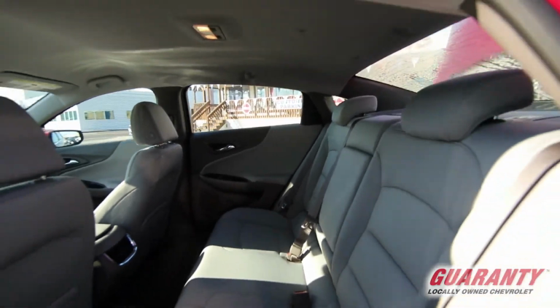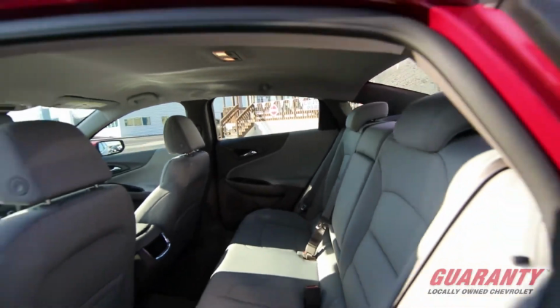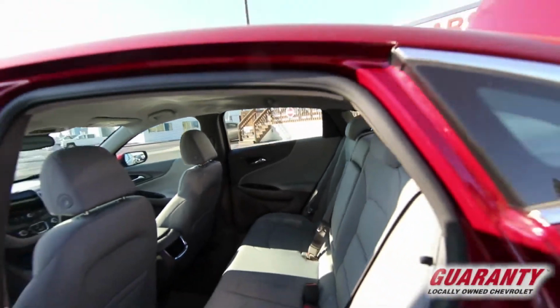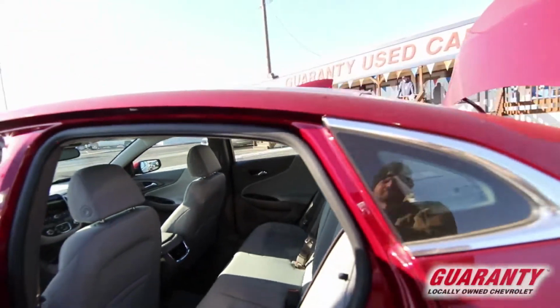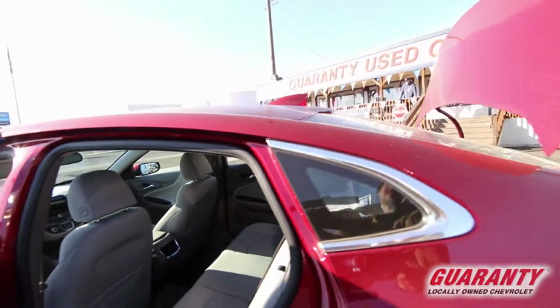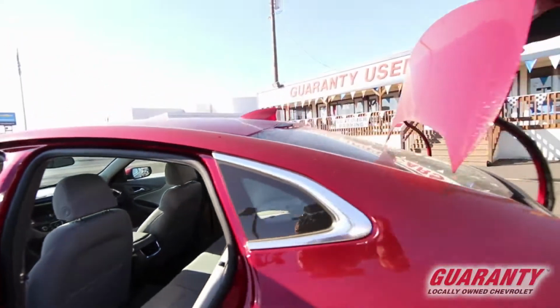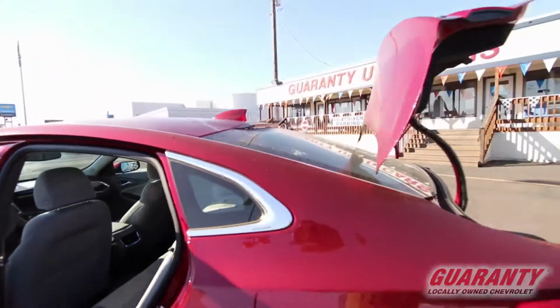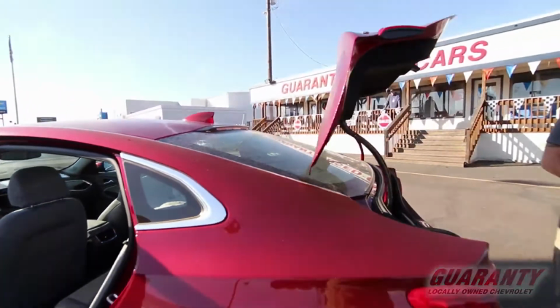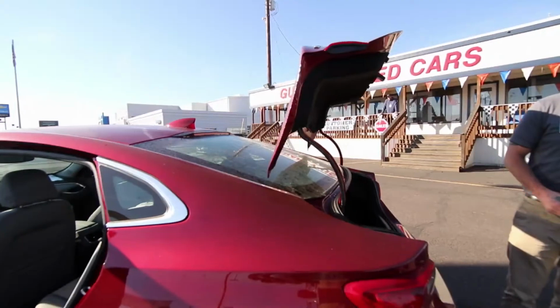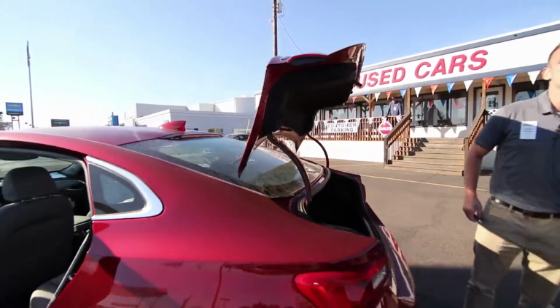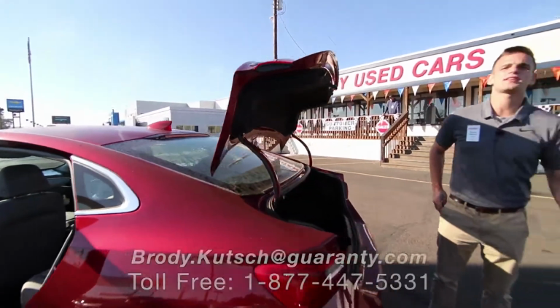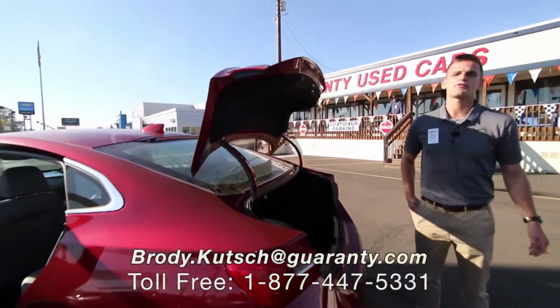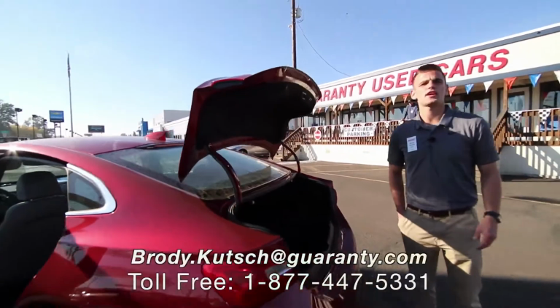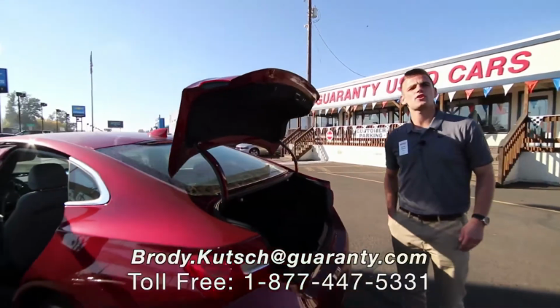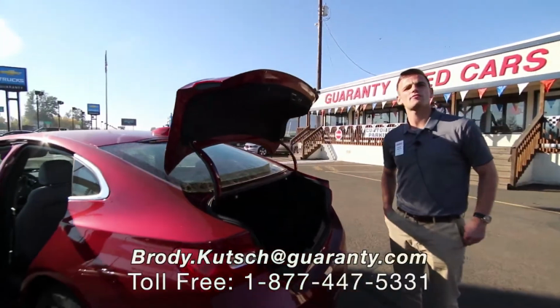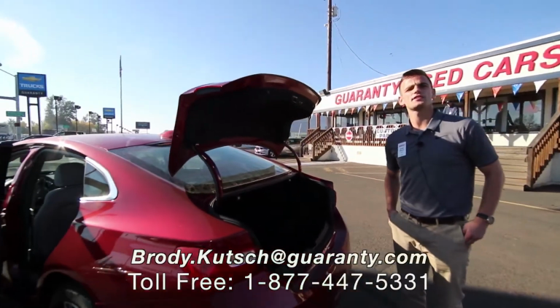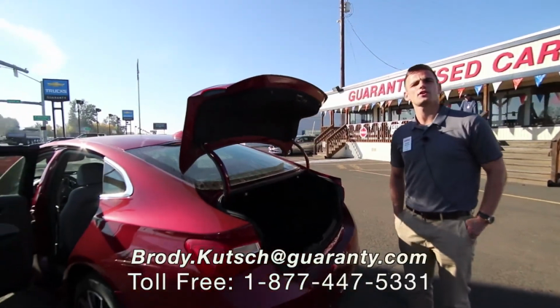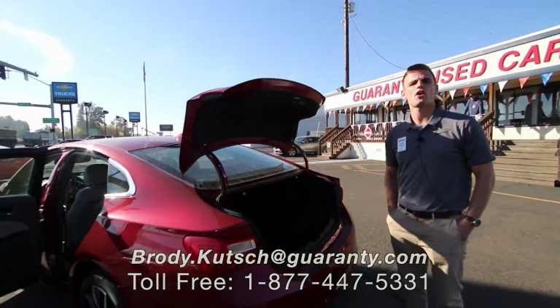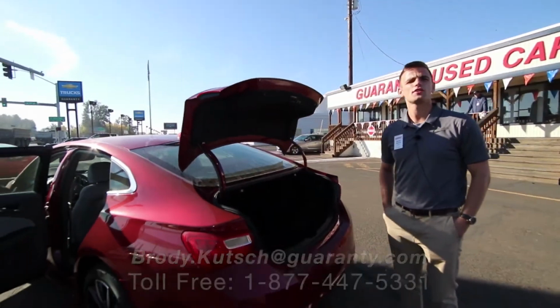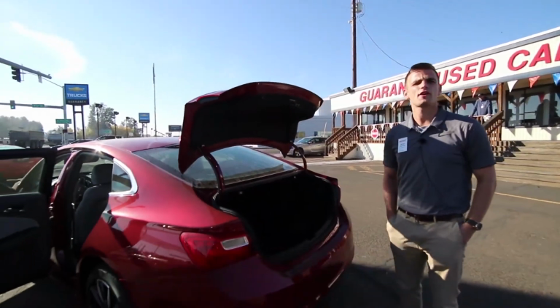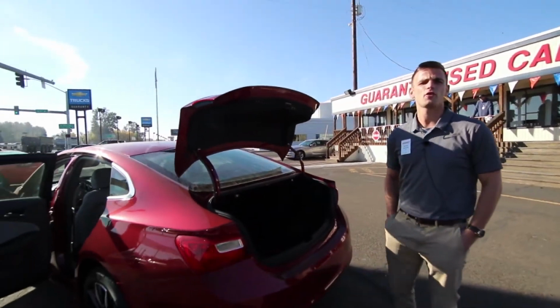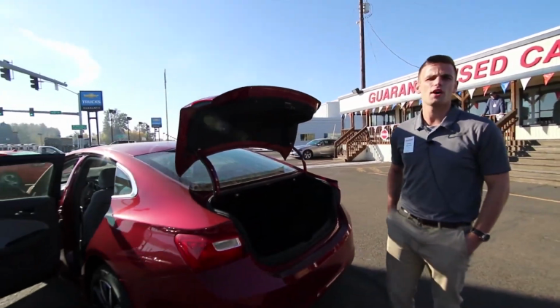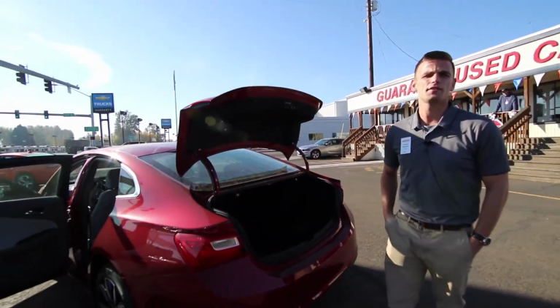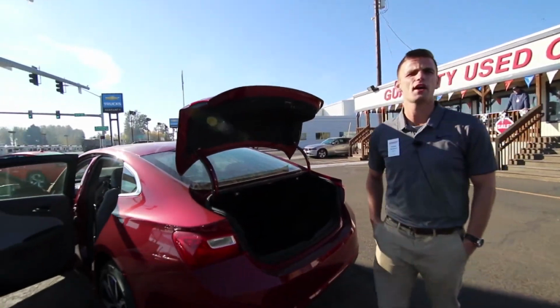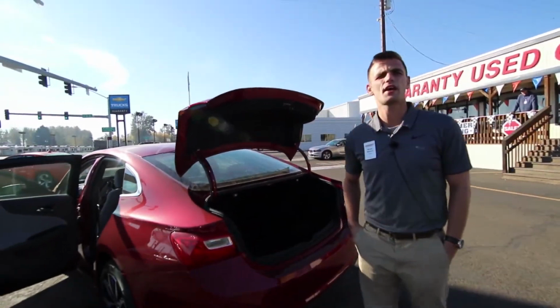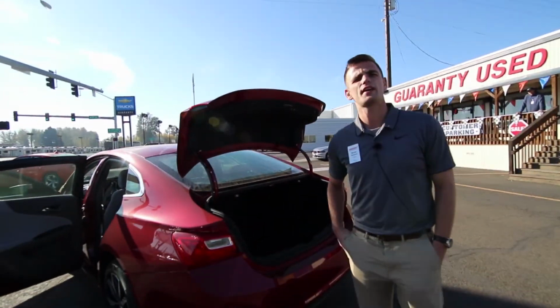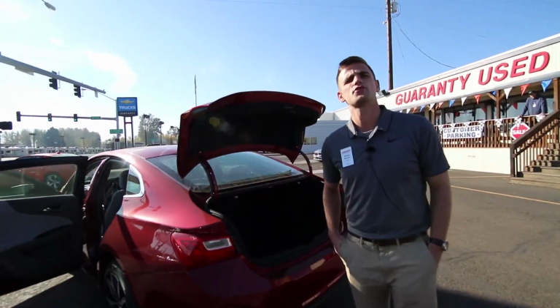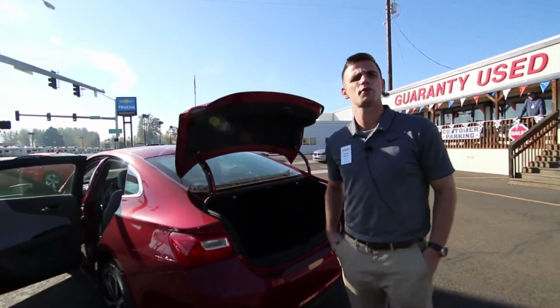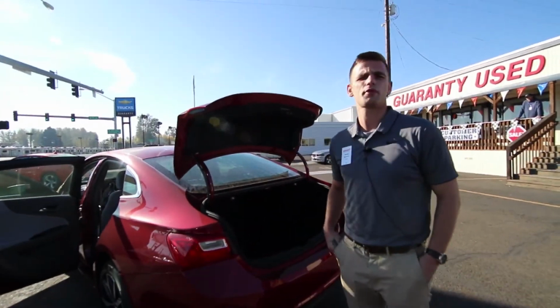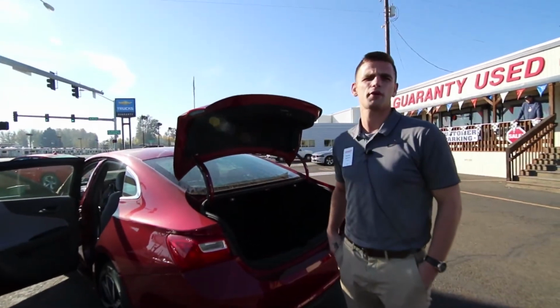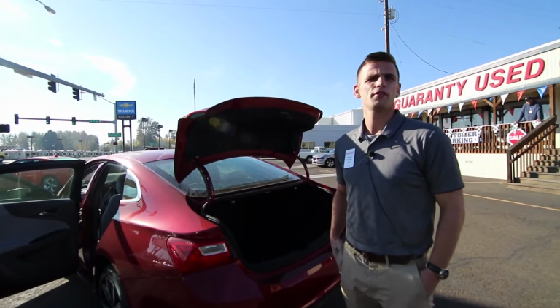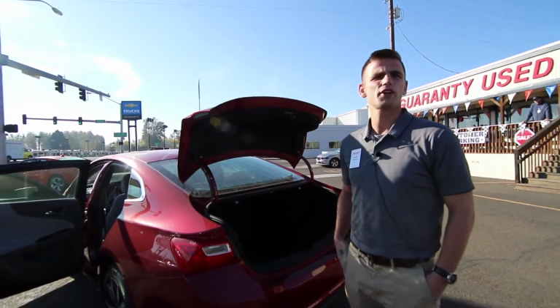If you have any questions or concerns, or you'd like to take it for a test drive, please give me a call. It's 541-998-2333. Thank you.